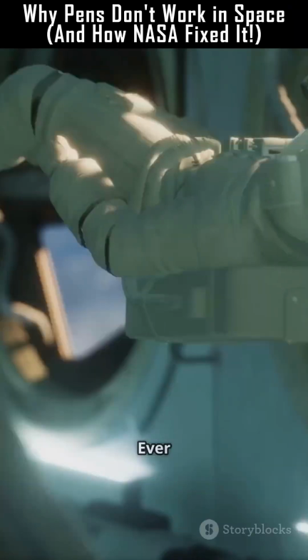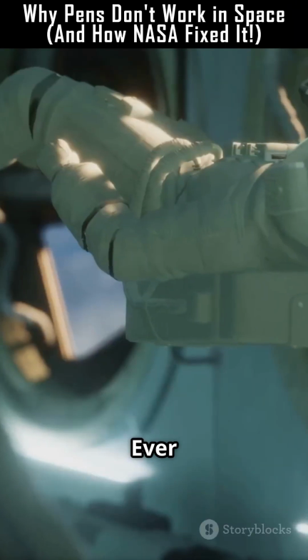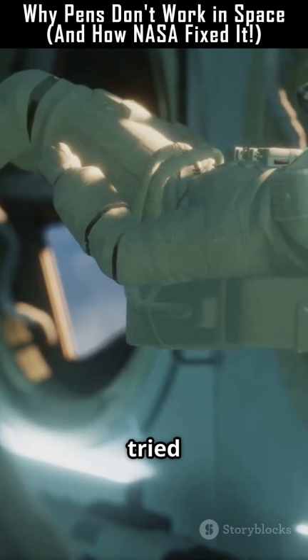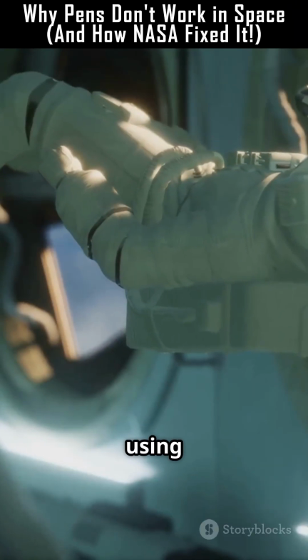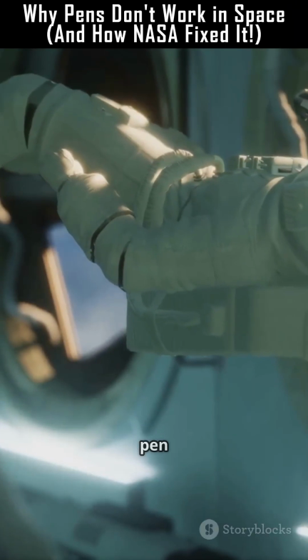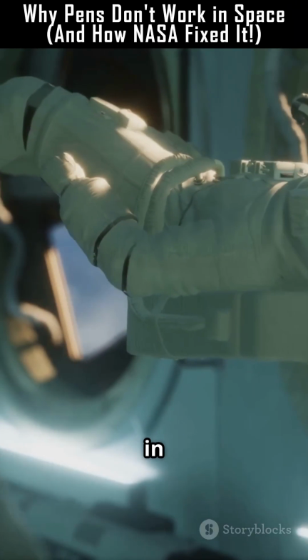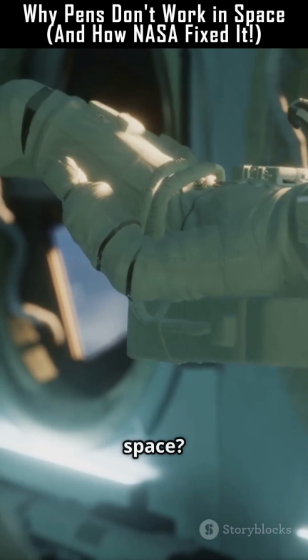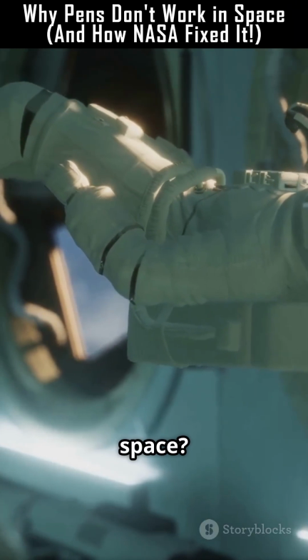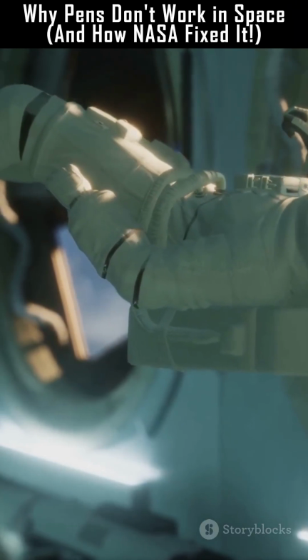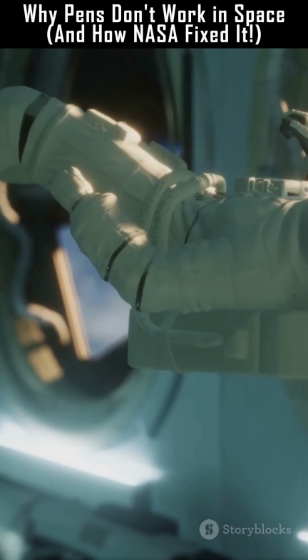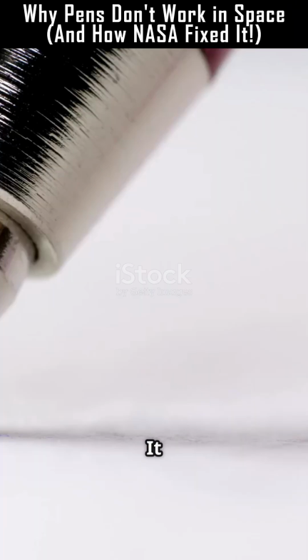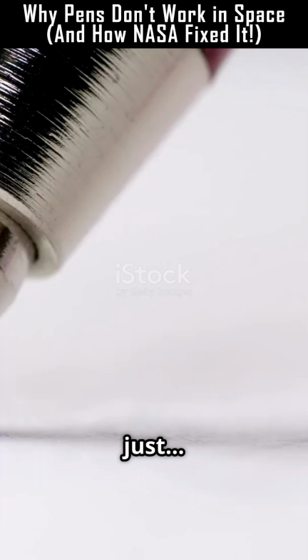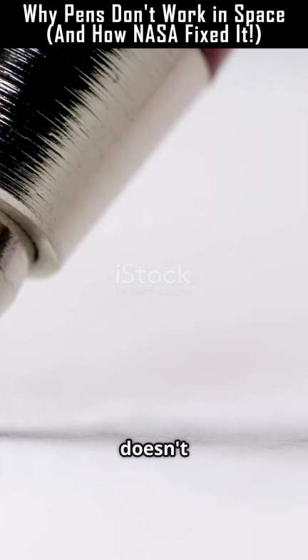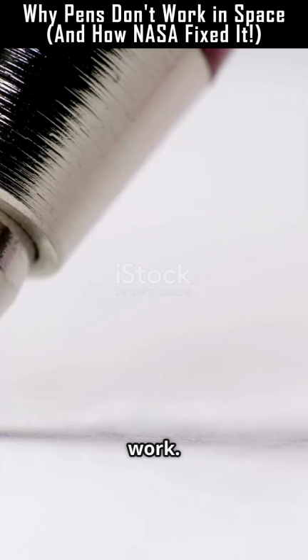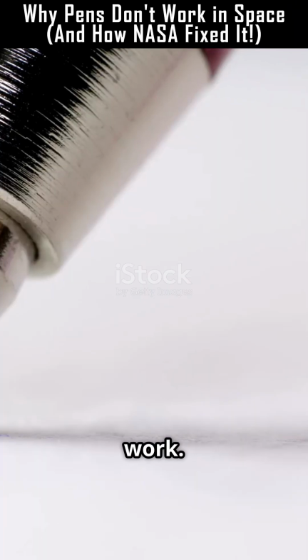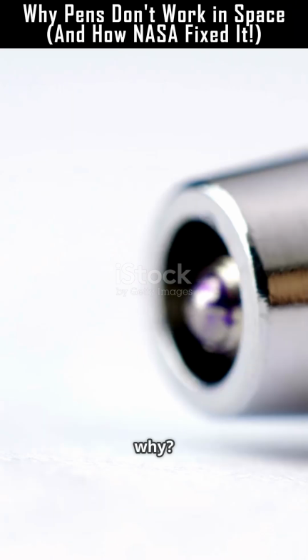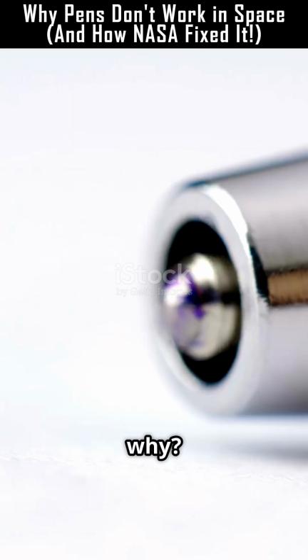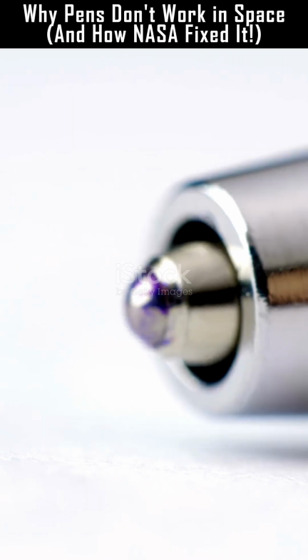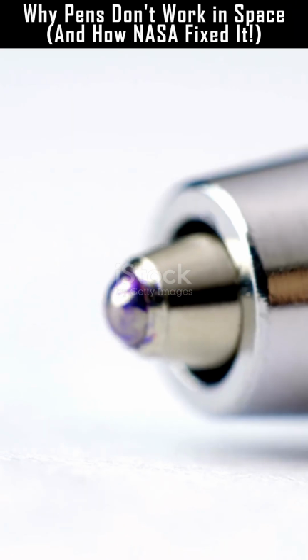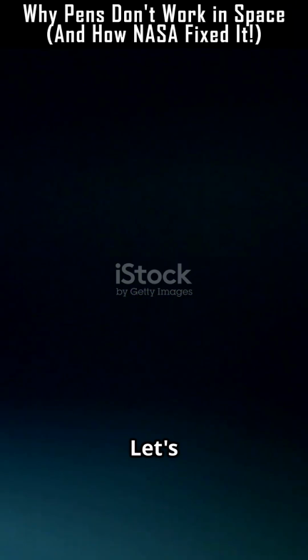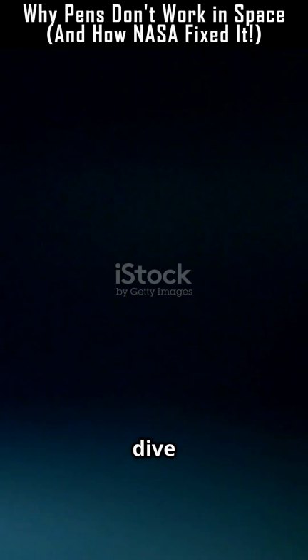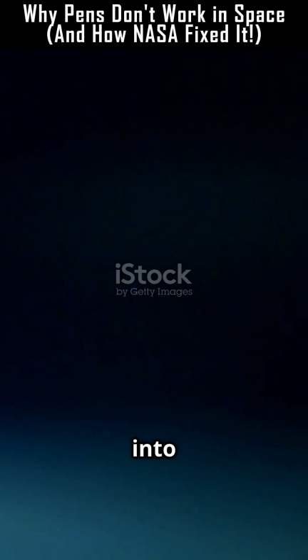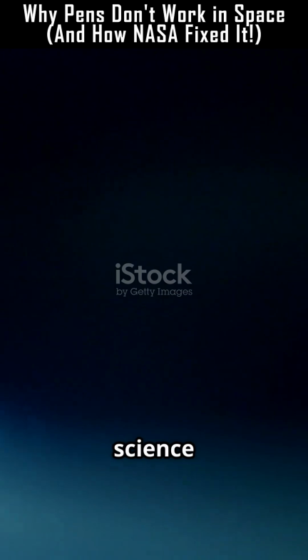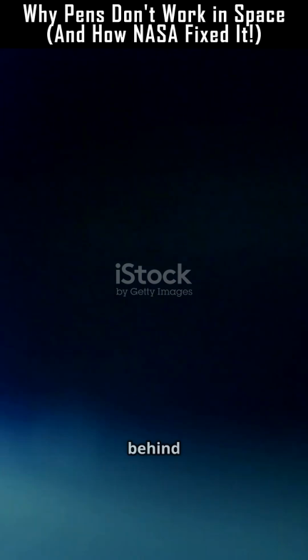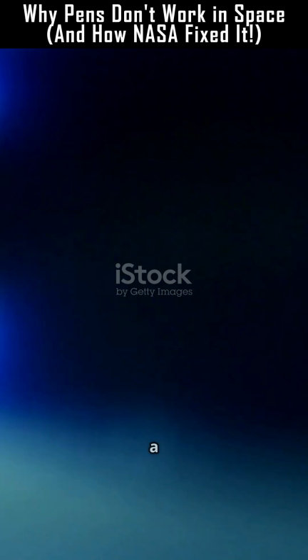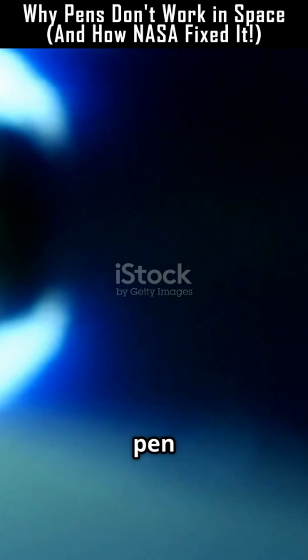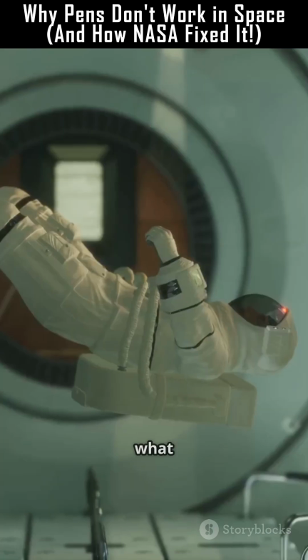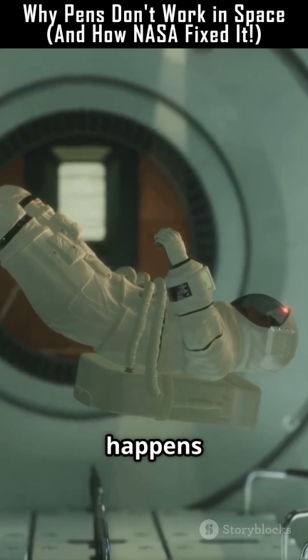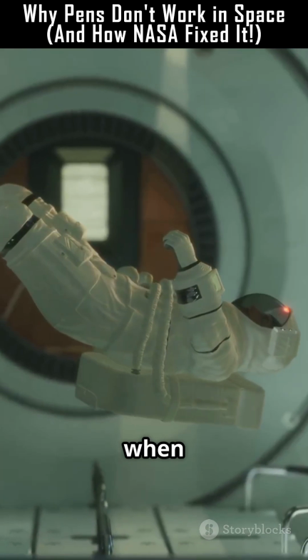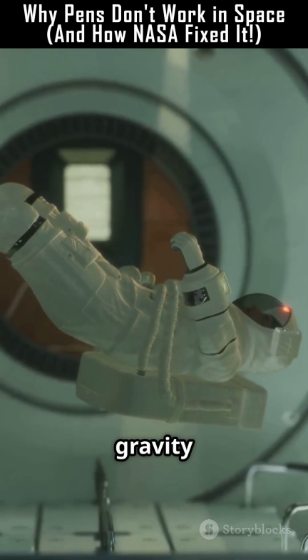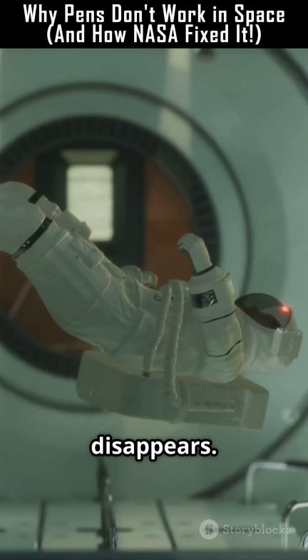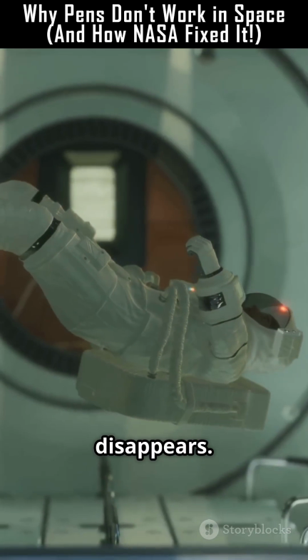Ever tried using a pen in outer space? It just doesn't work. But why? Let's dive into the science behind a pen and what happens when gravity disappears.